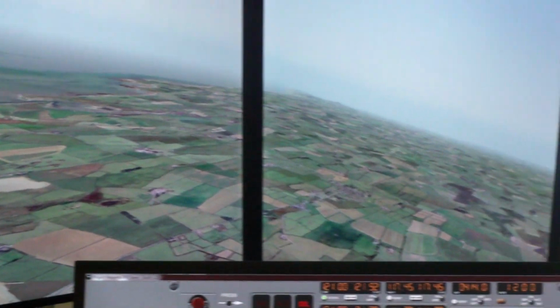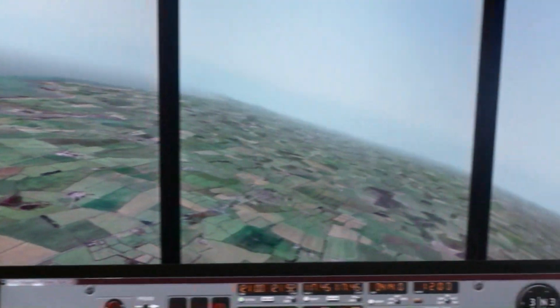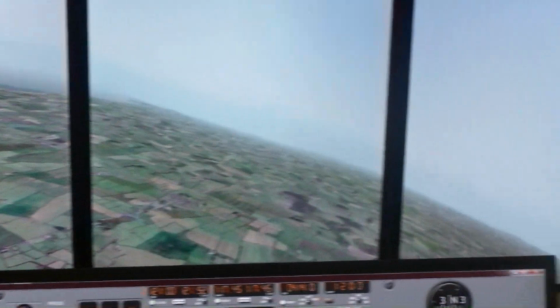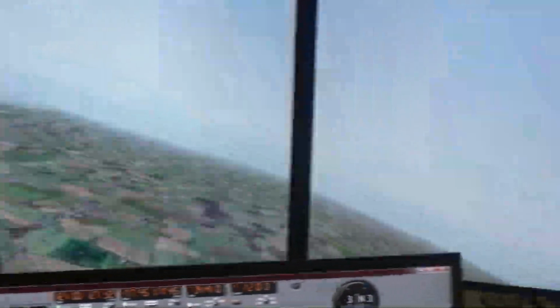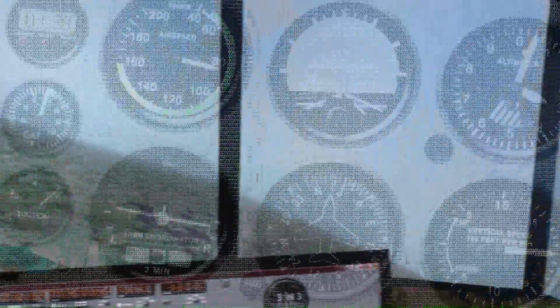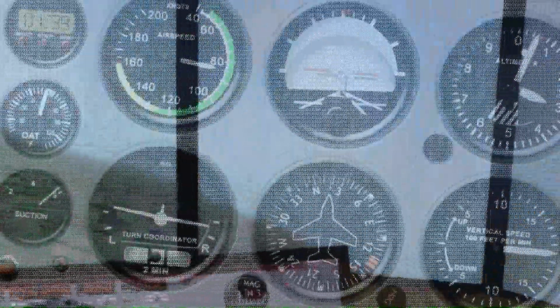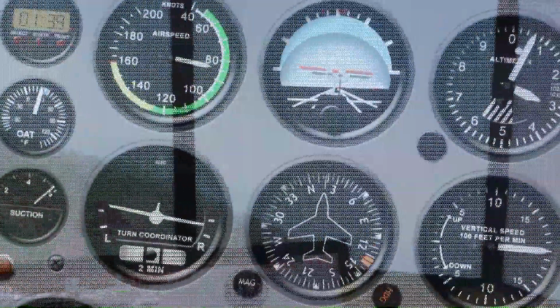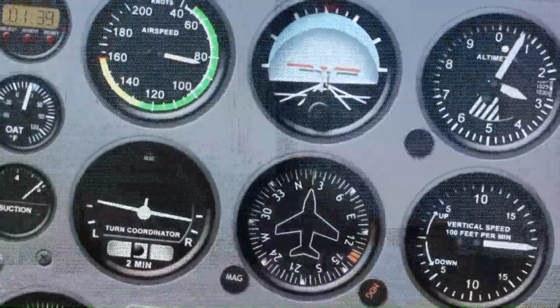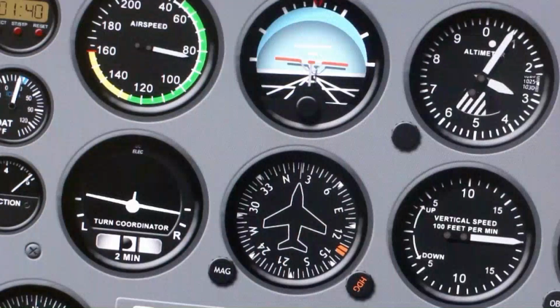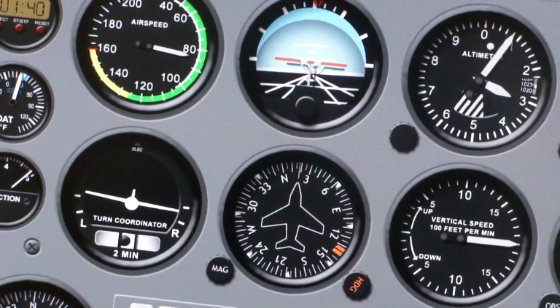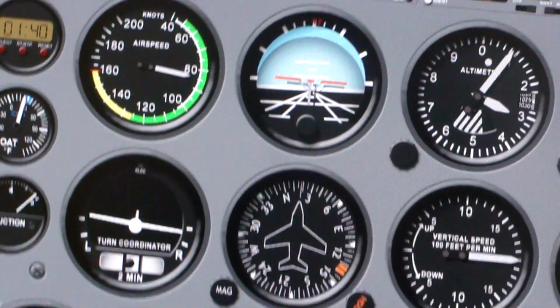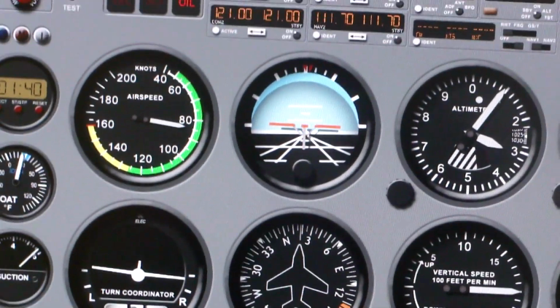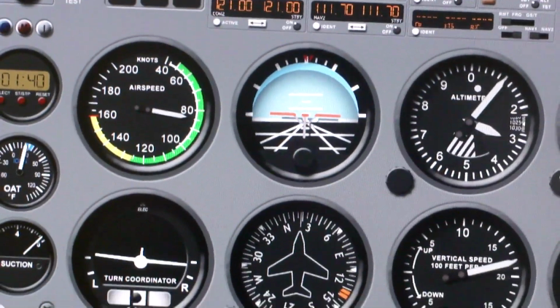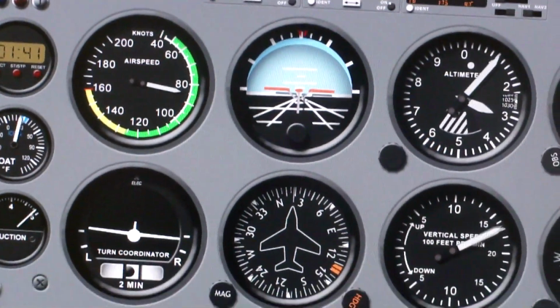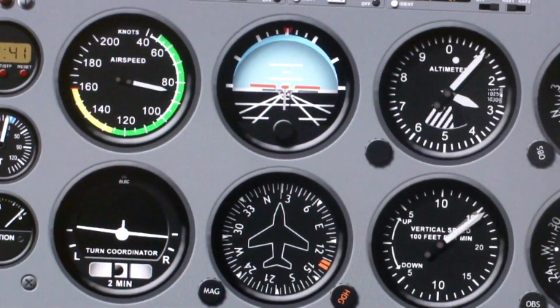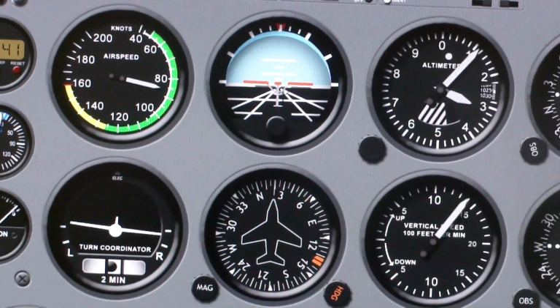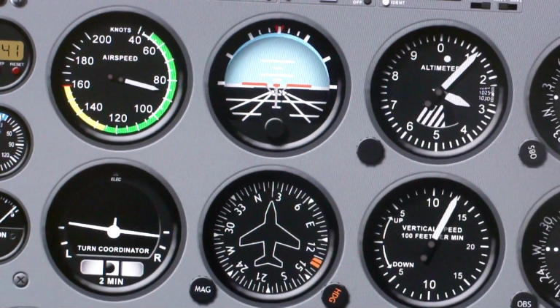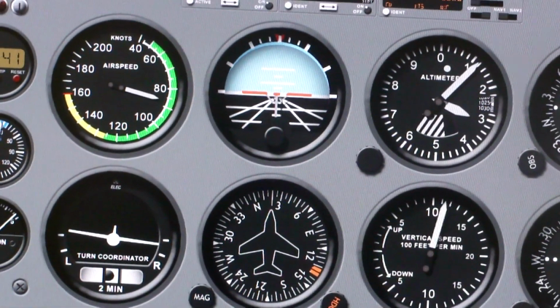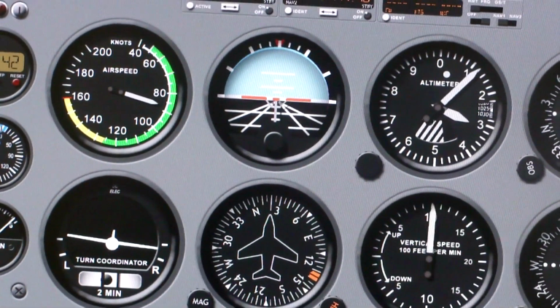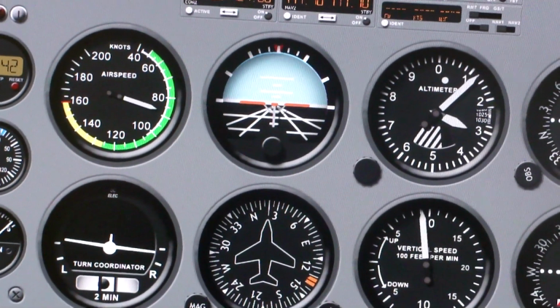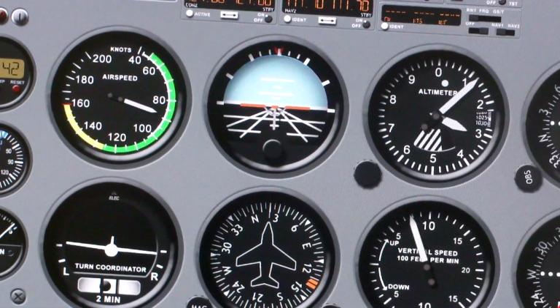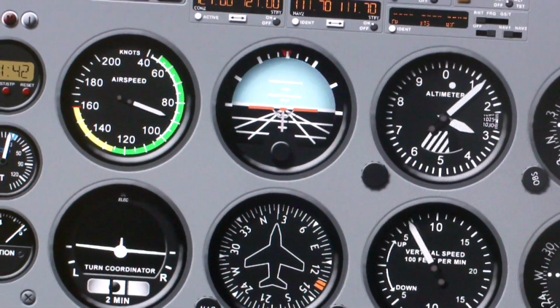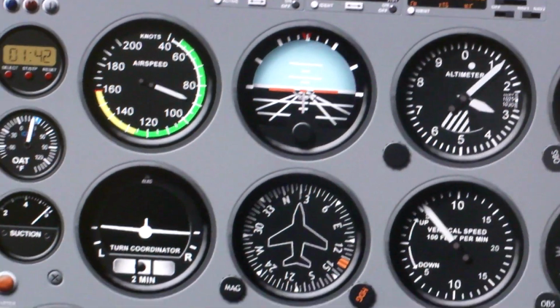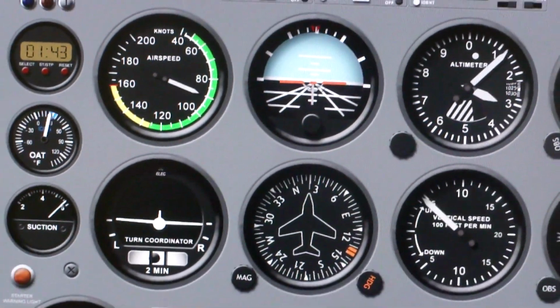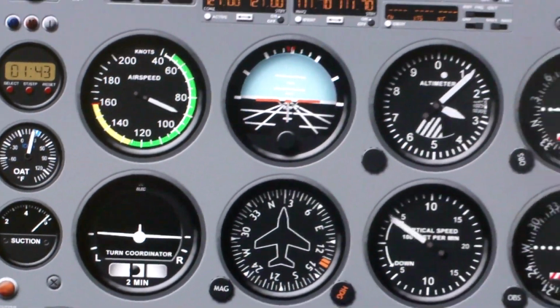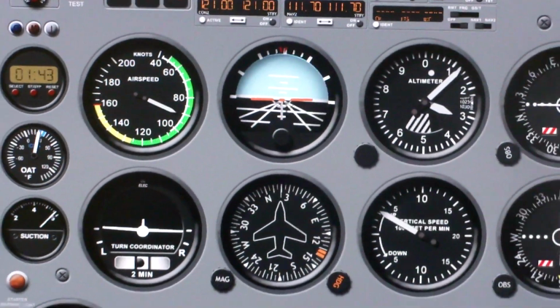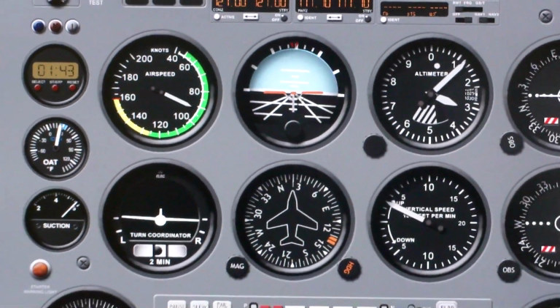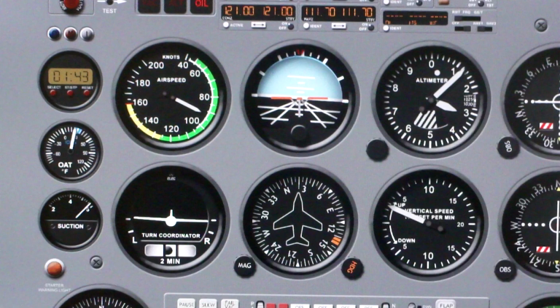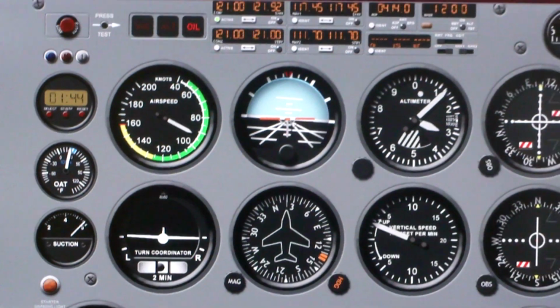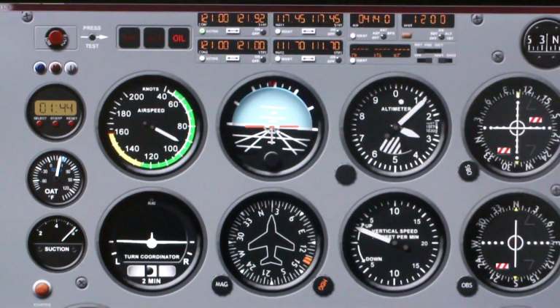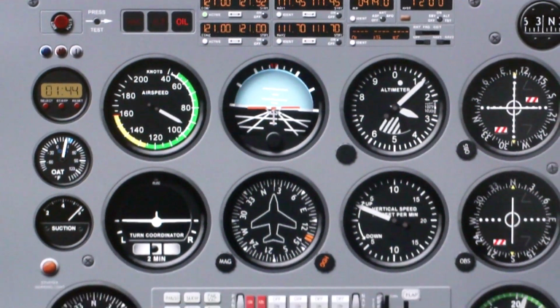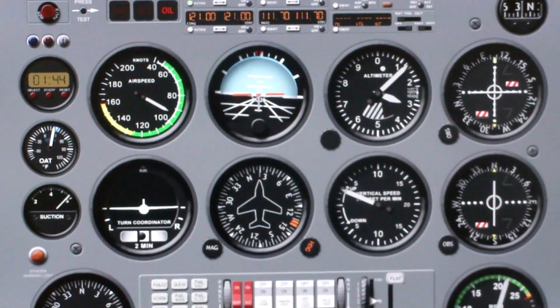And lastly, X-Plane running with 5 screens and Project Magenta running on a 6th screen.